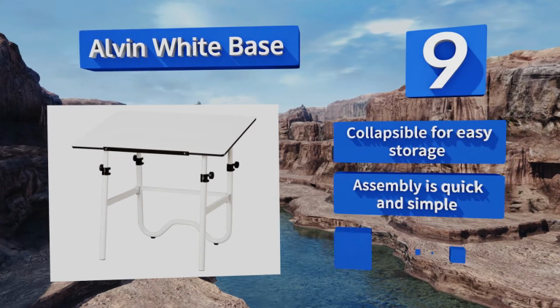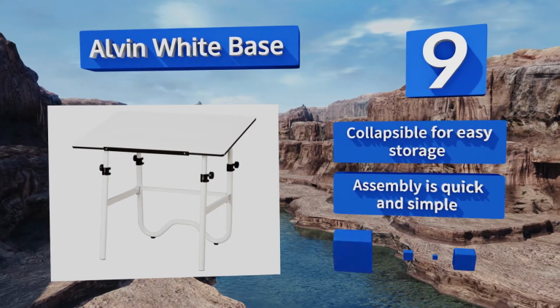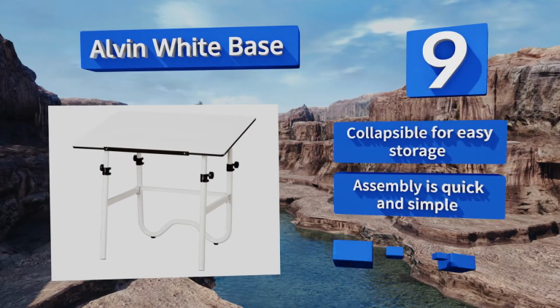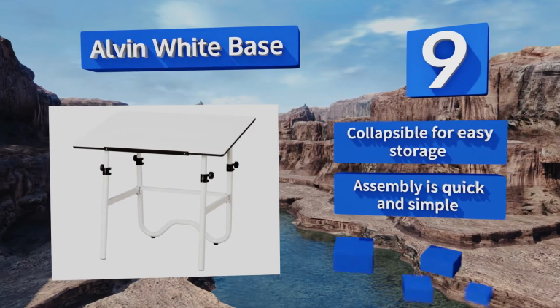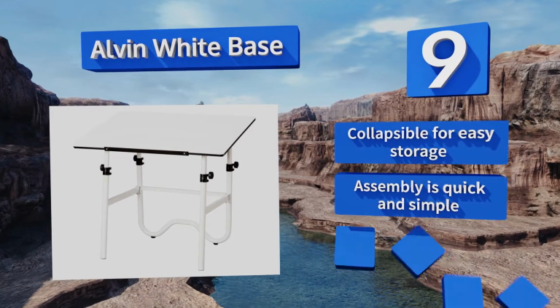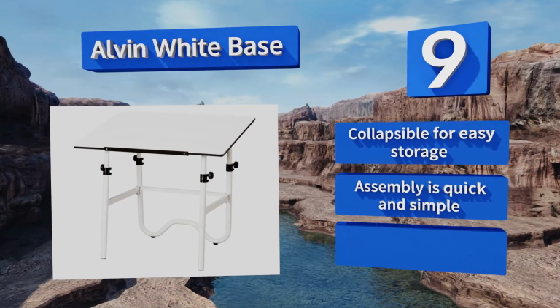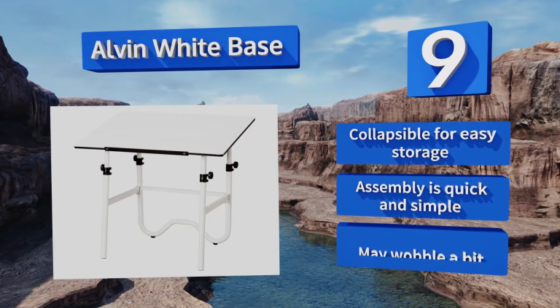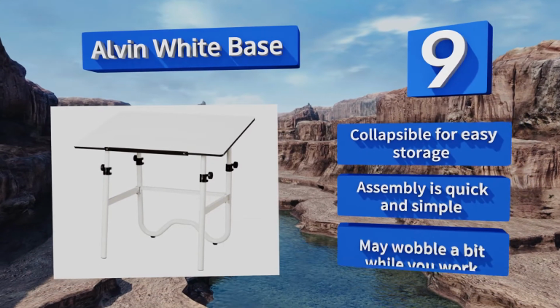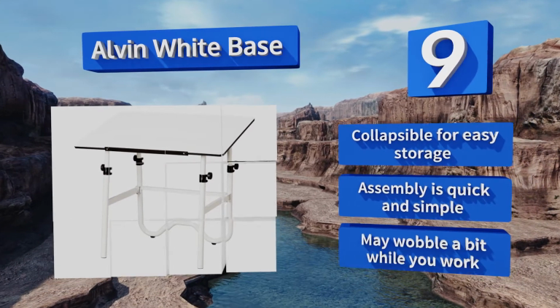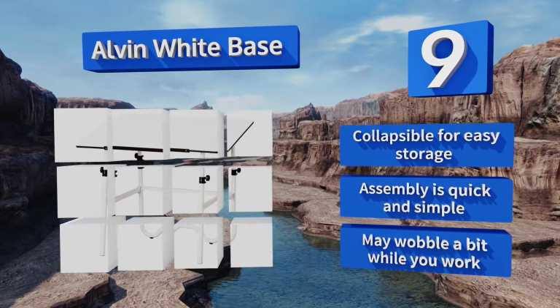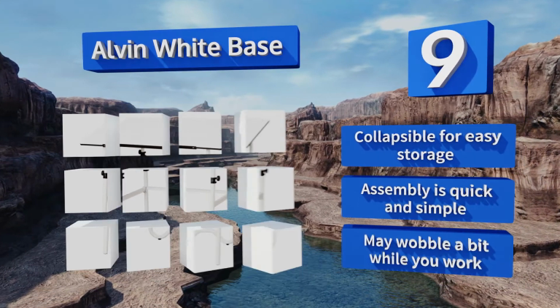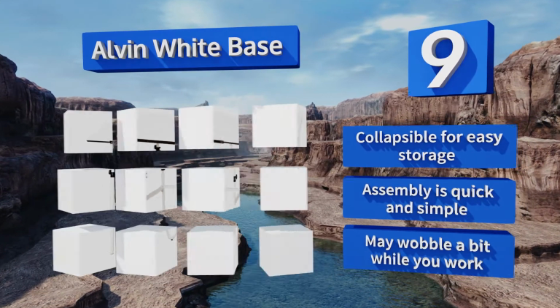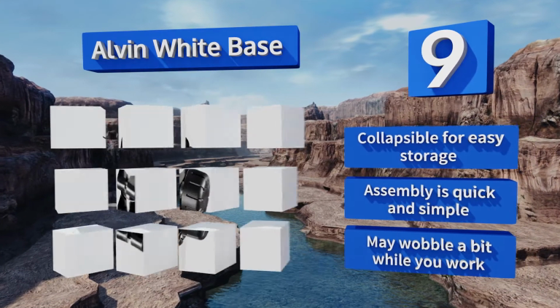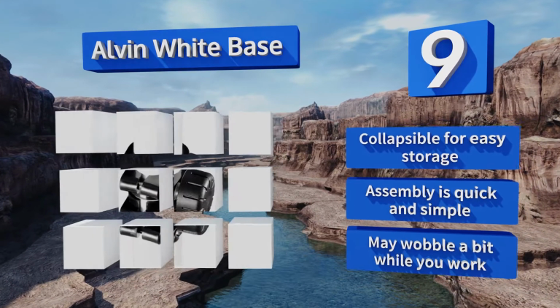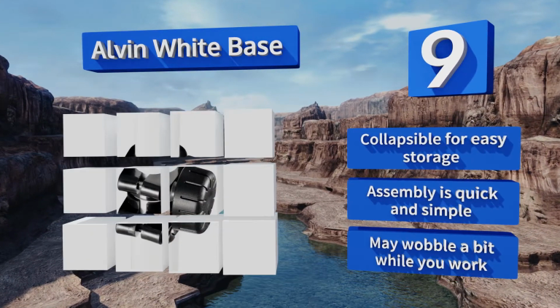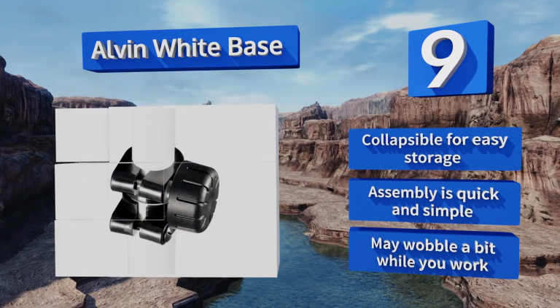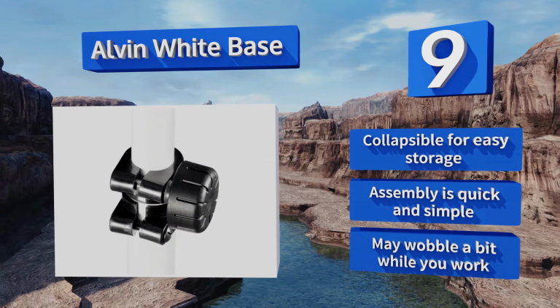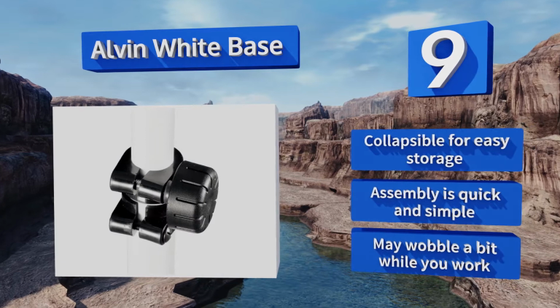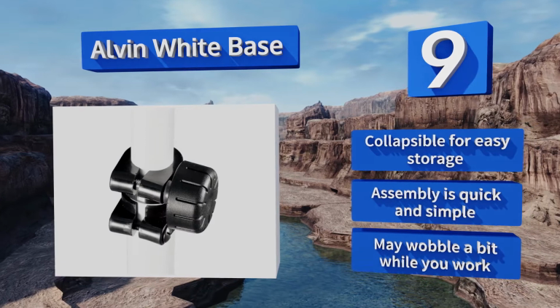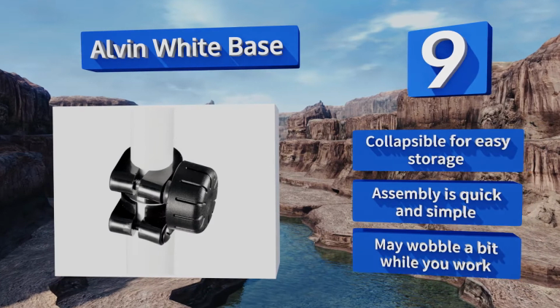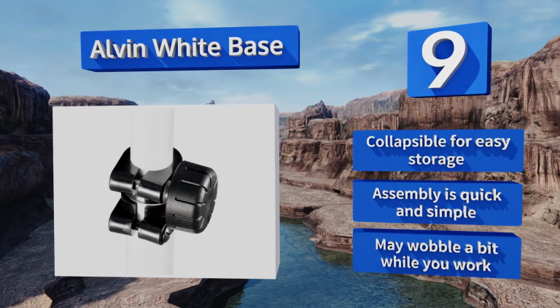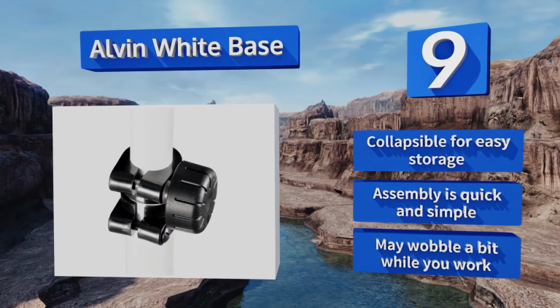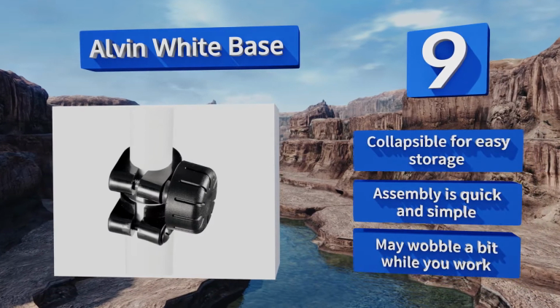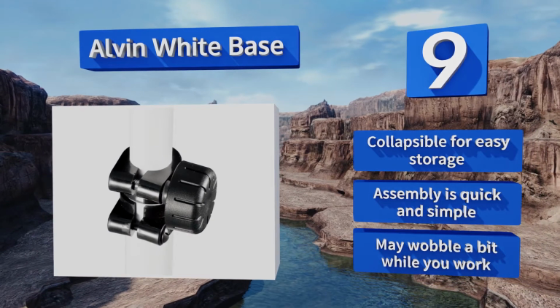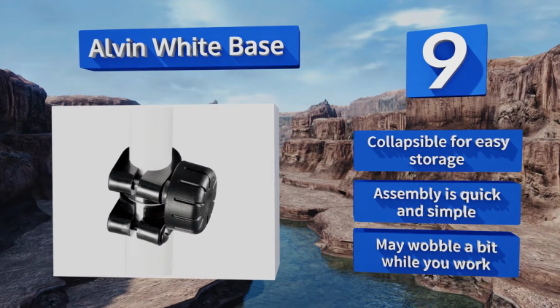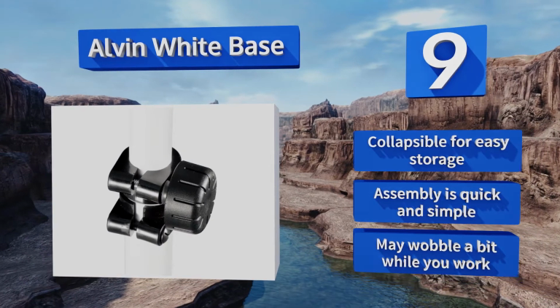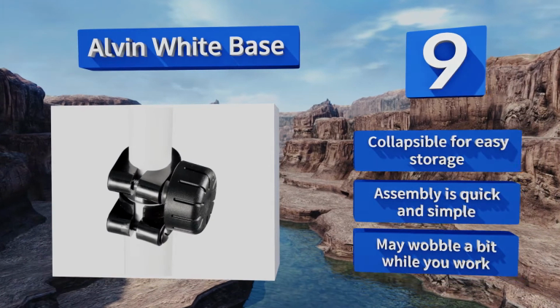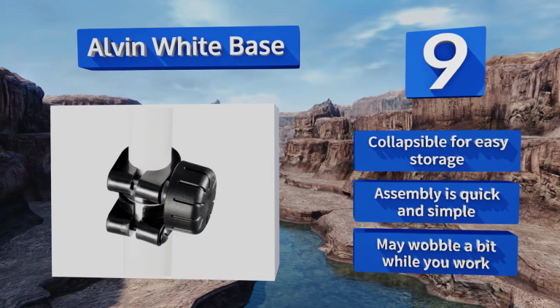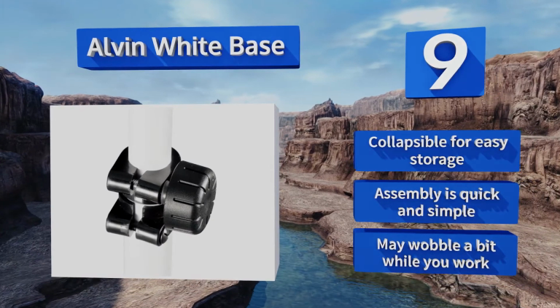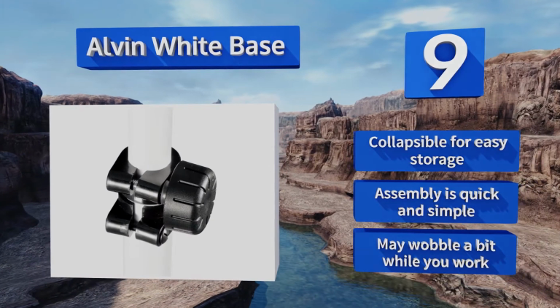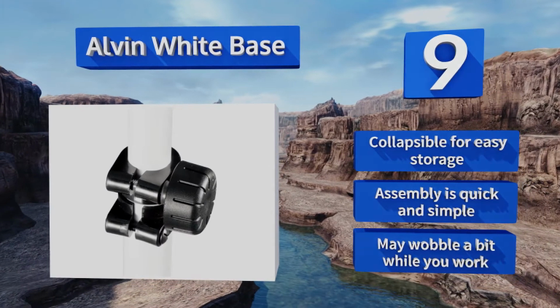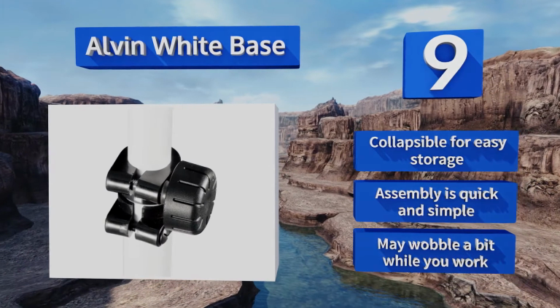It is collapsible for easy storage, and assembly is quick and simple, but it may wobble a bit while you work.